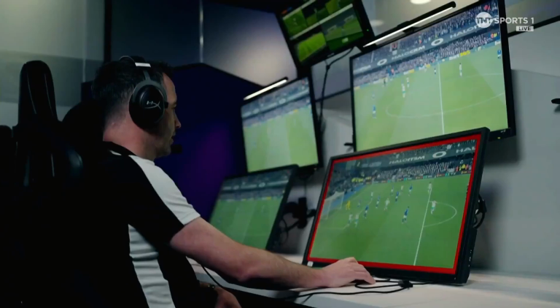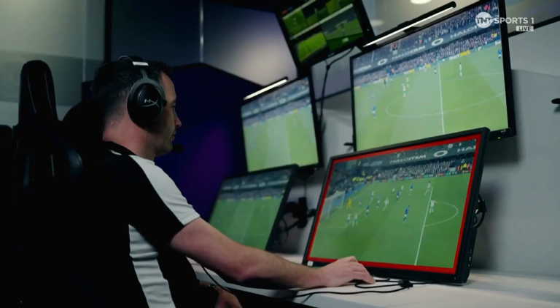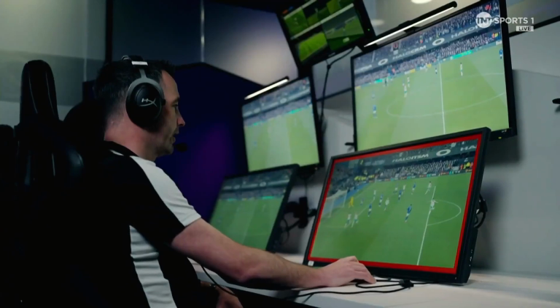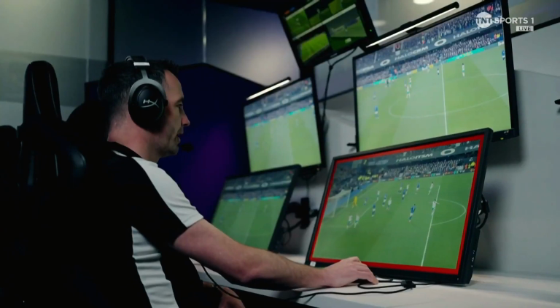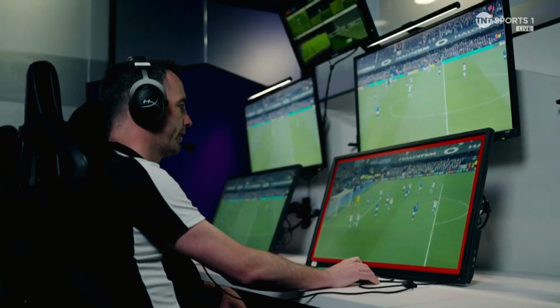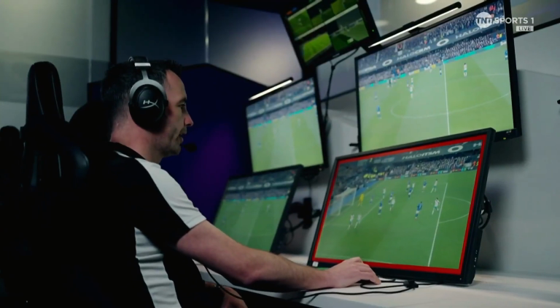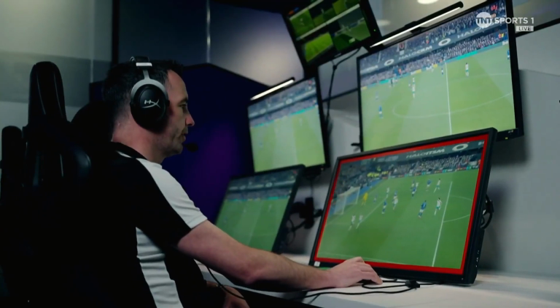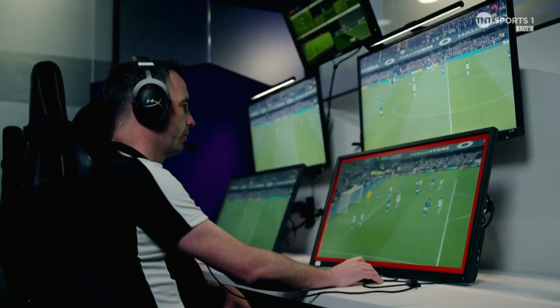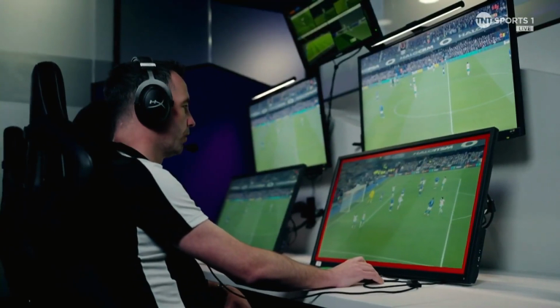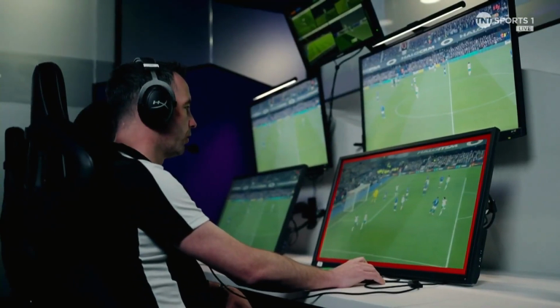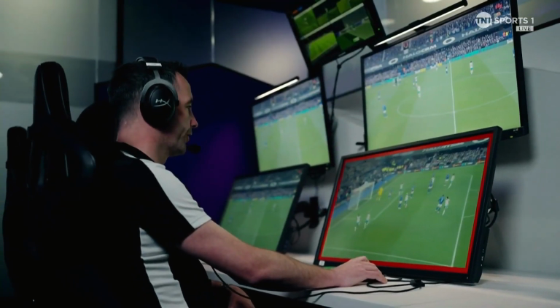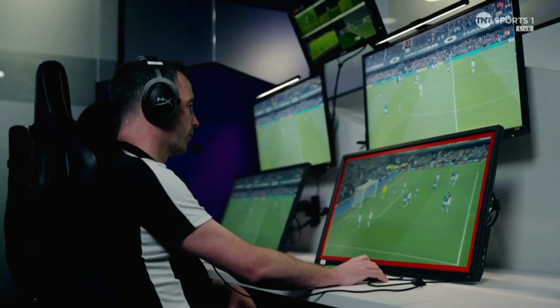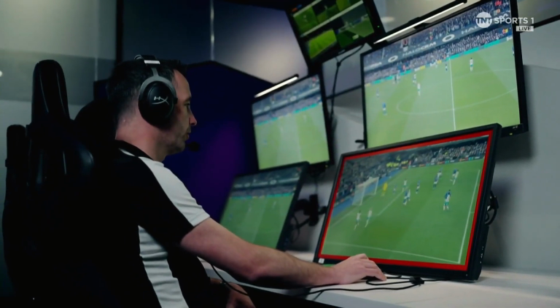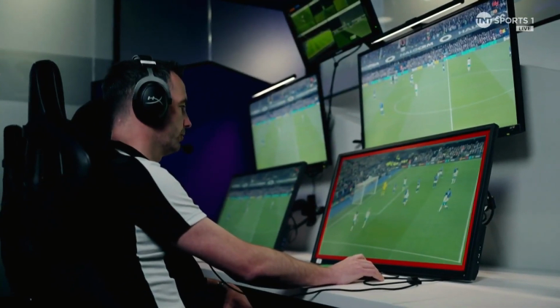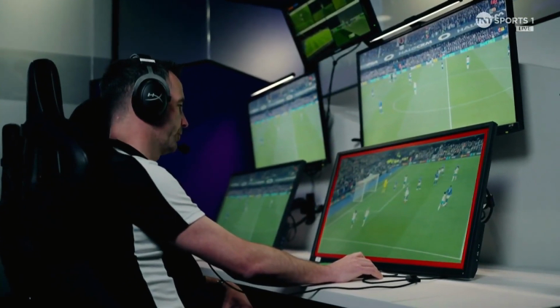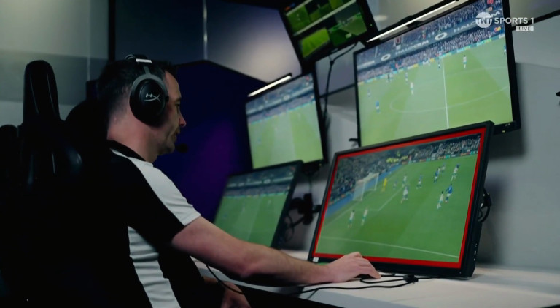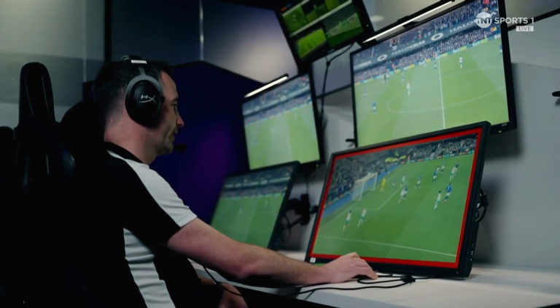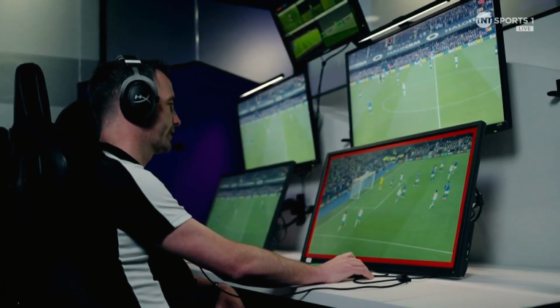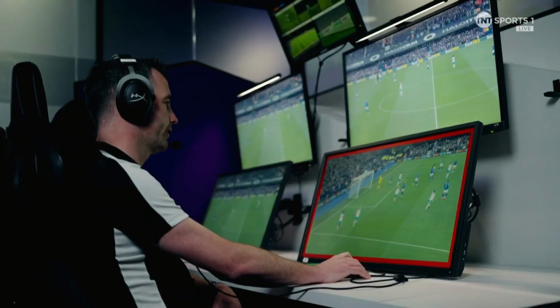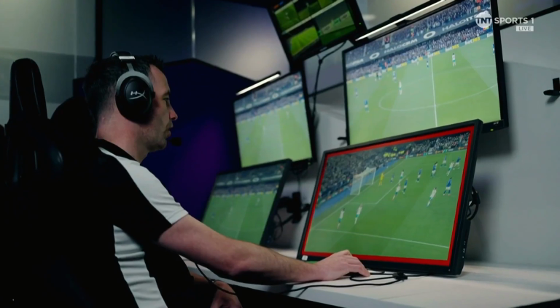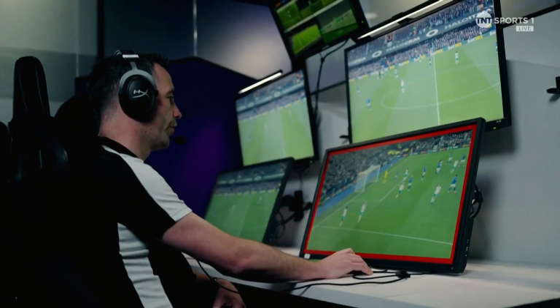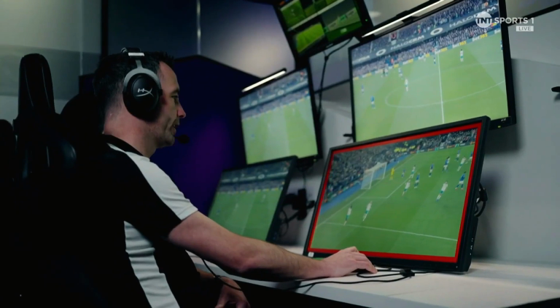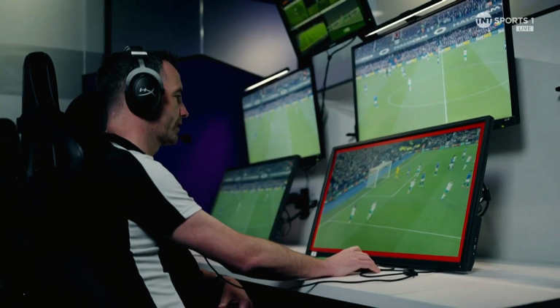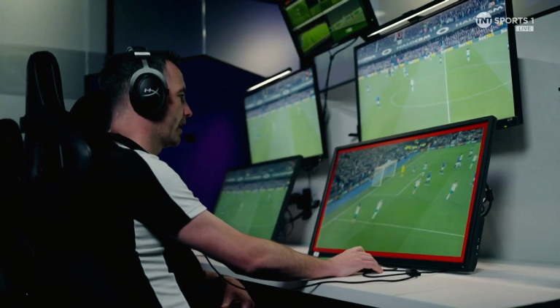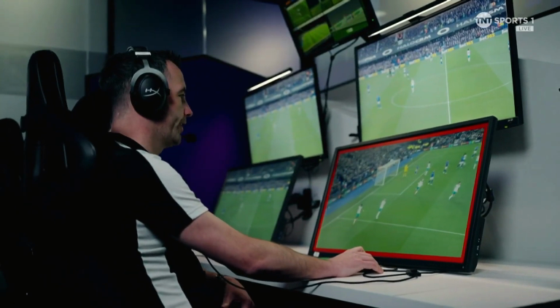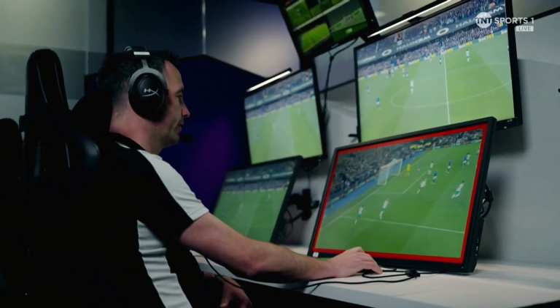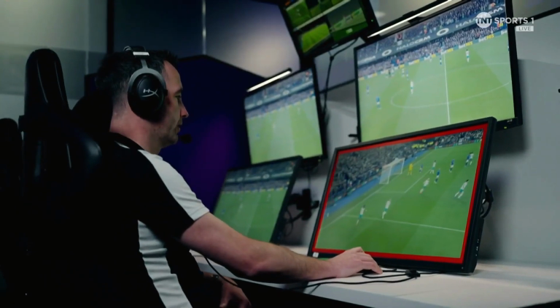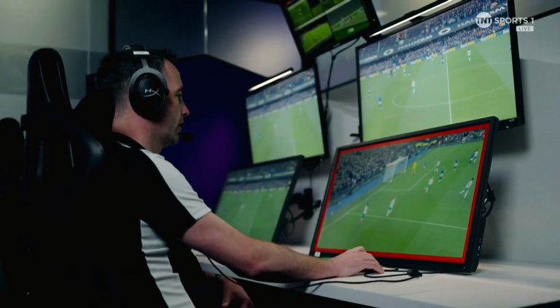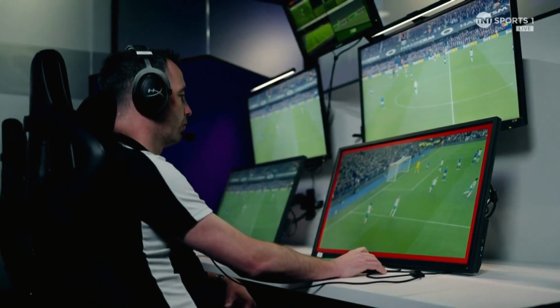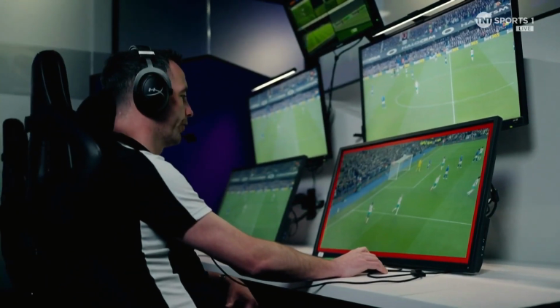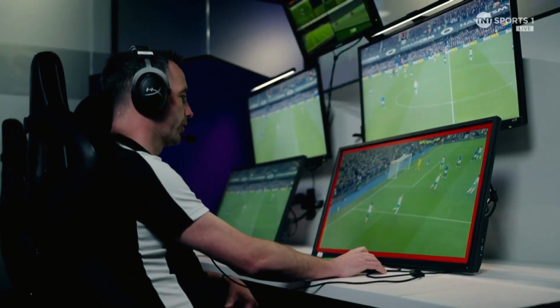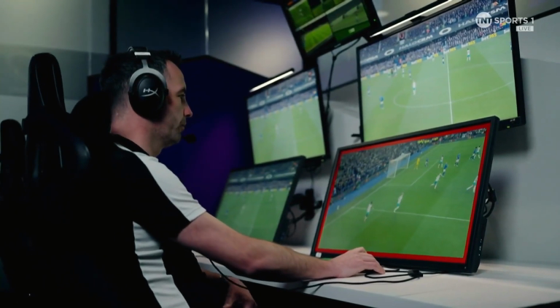I recommend that you award the goal. The player is onside — award the goal.